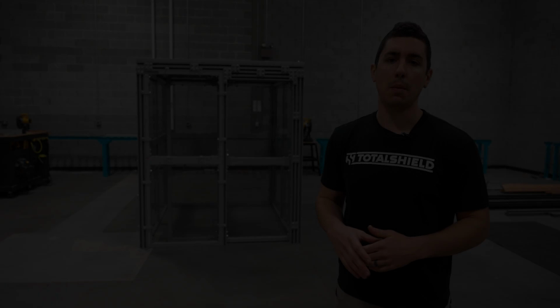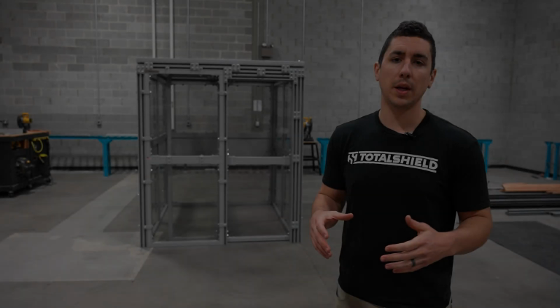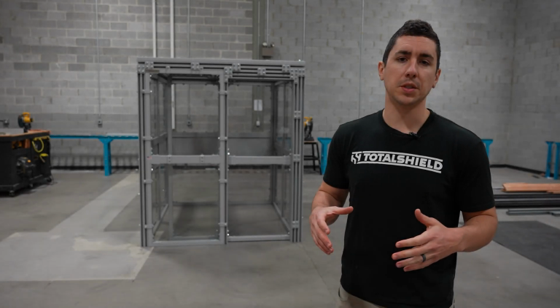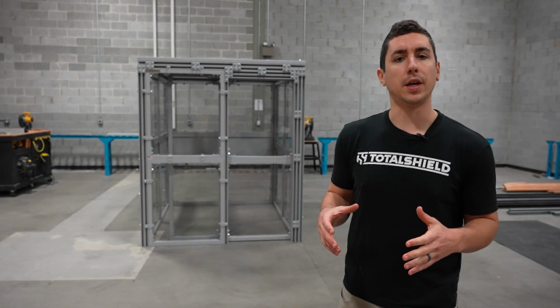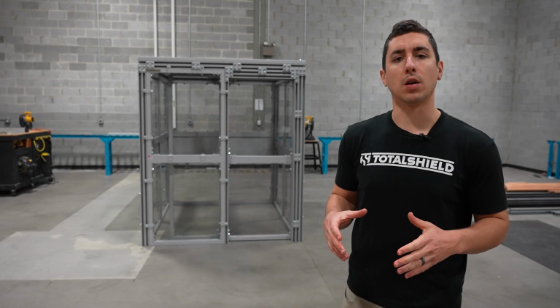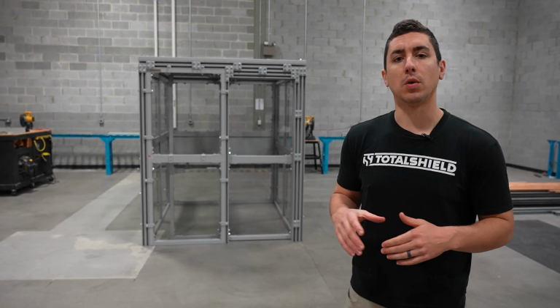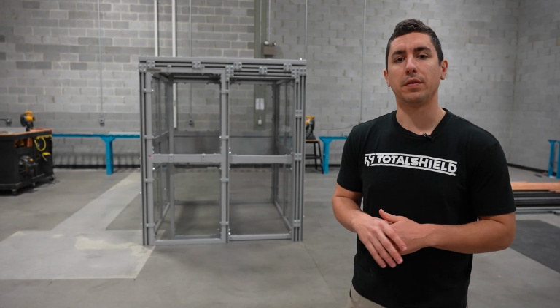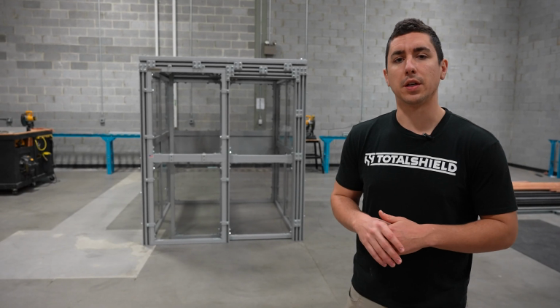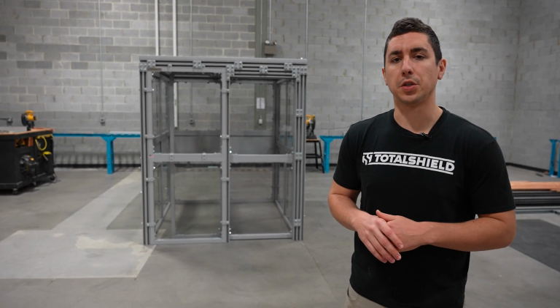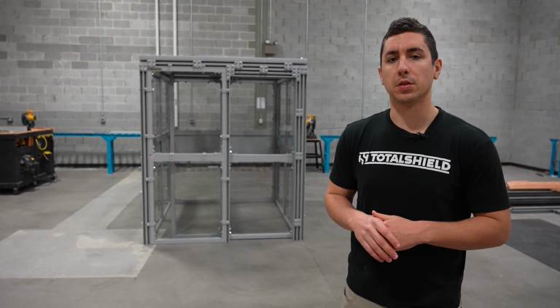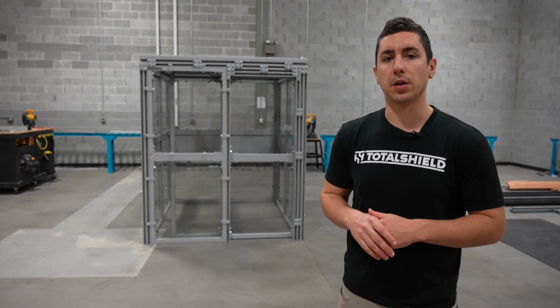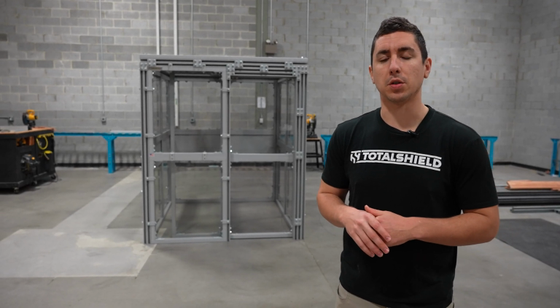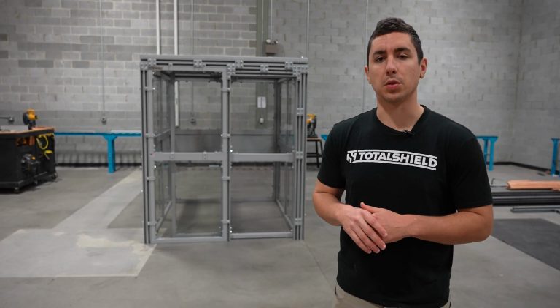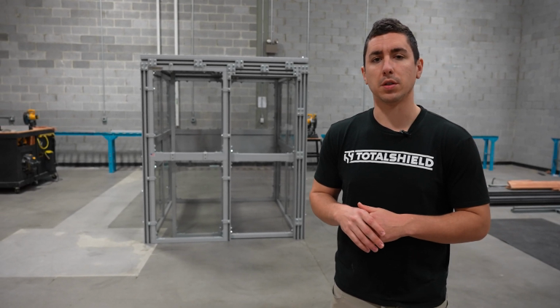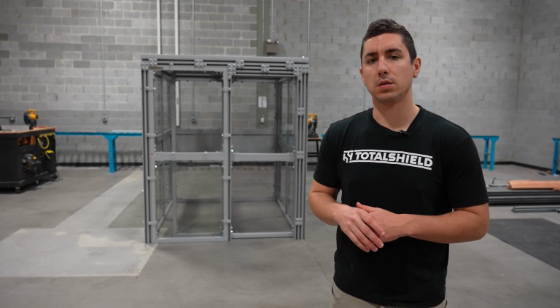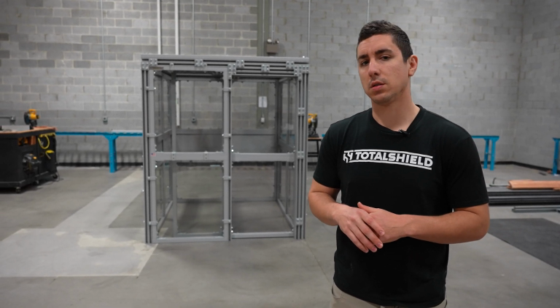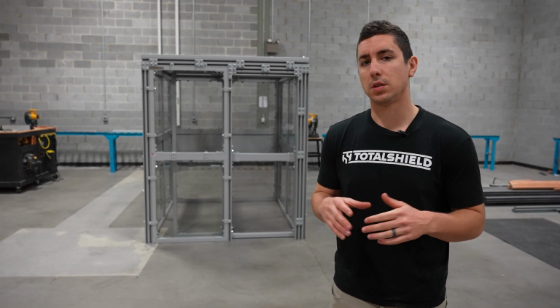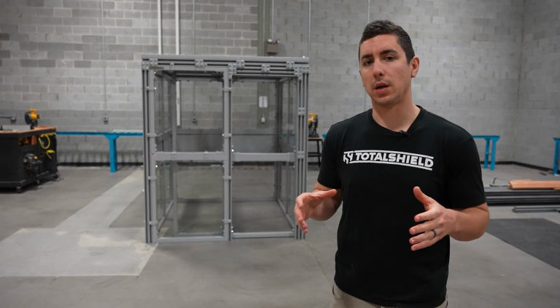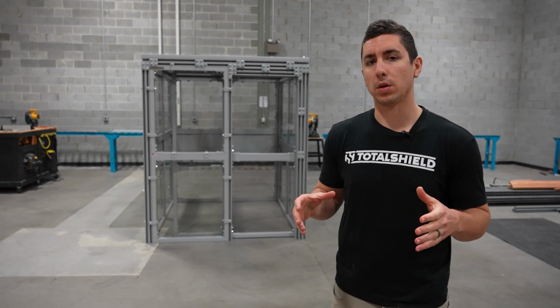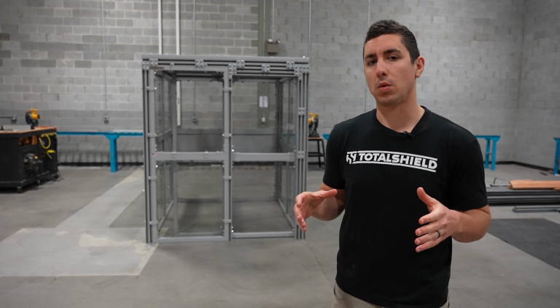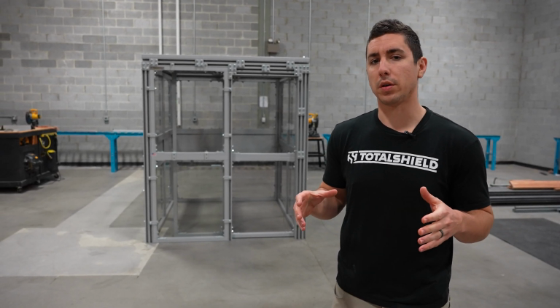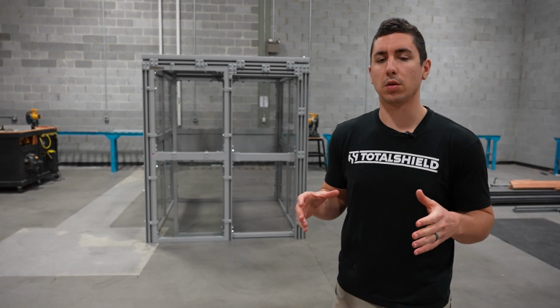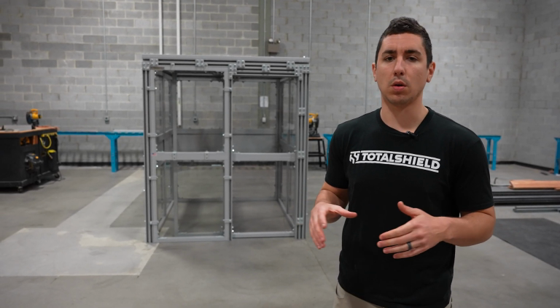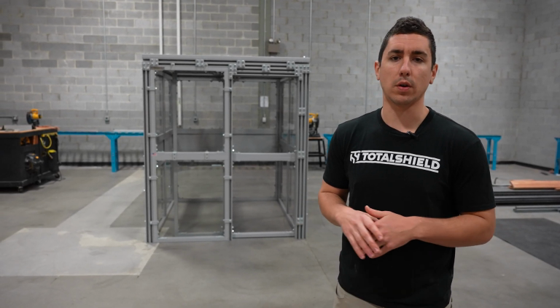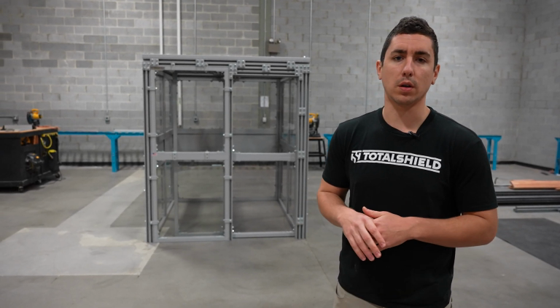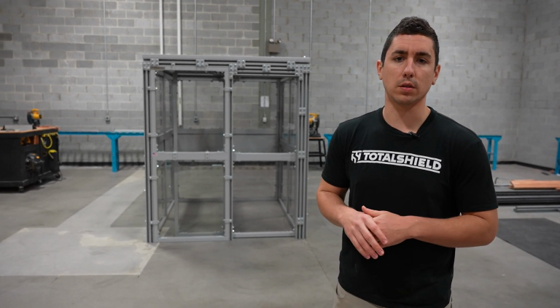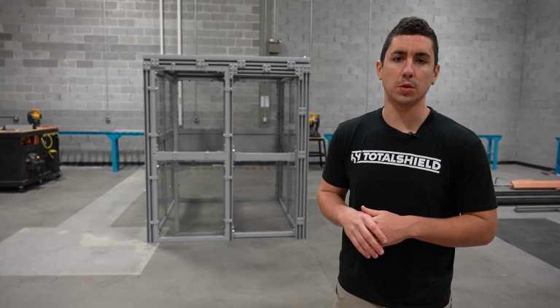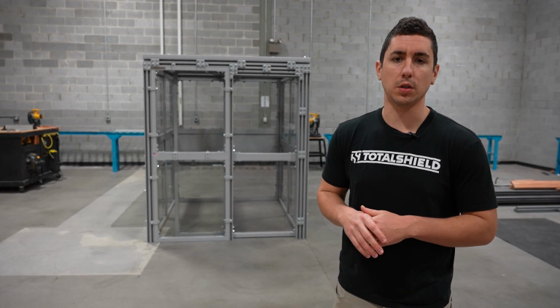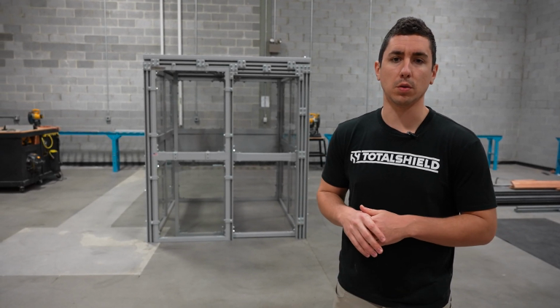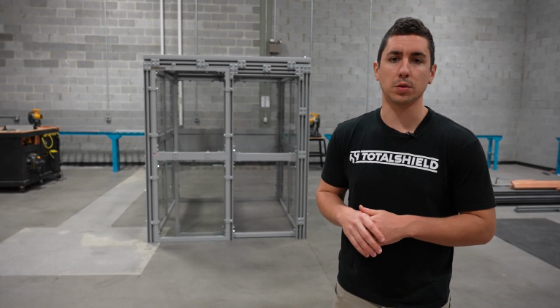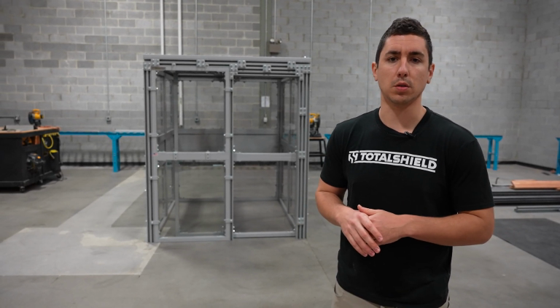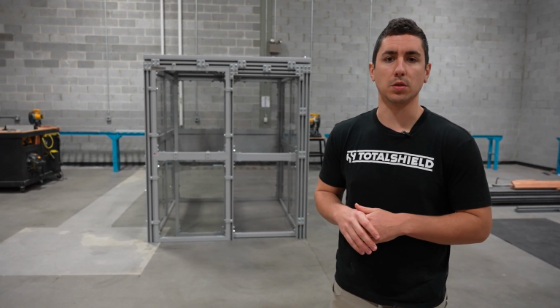Hi, my name is Tanner. I'm one of the engineers here at TotalShield. Today we're going to walk you through one of our custom shield room solutions.